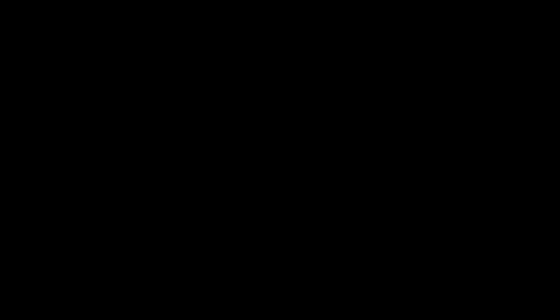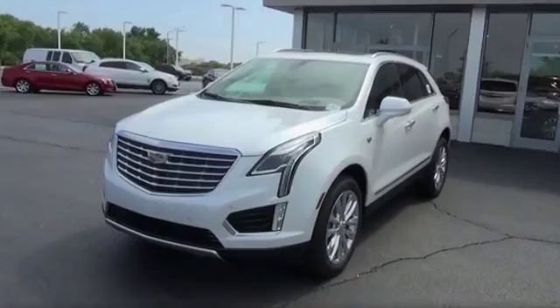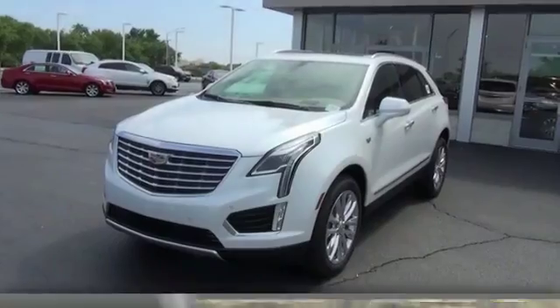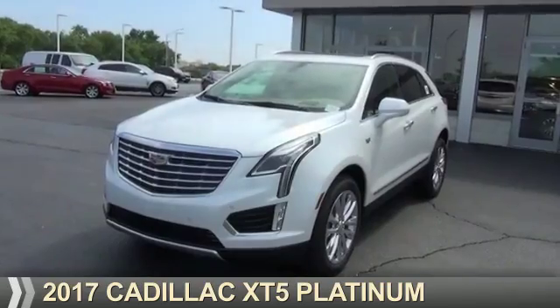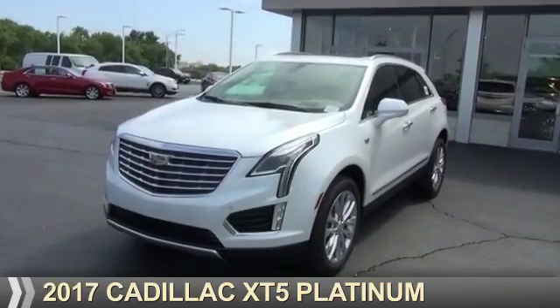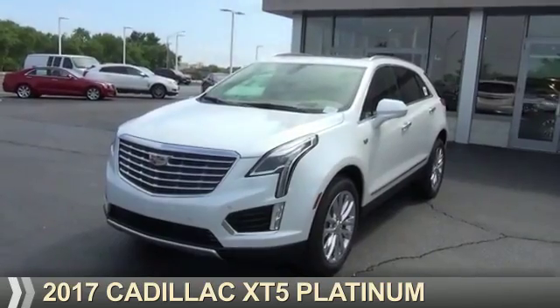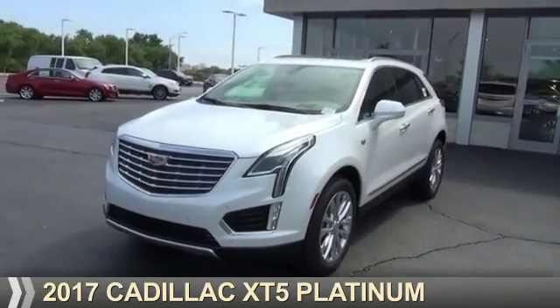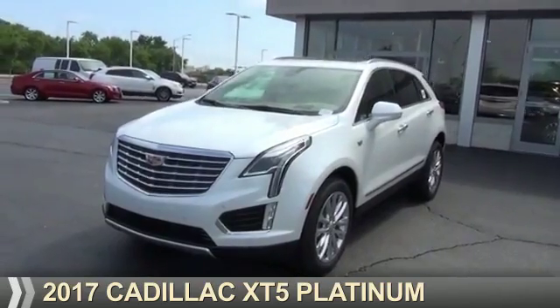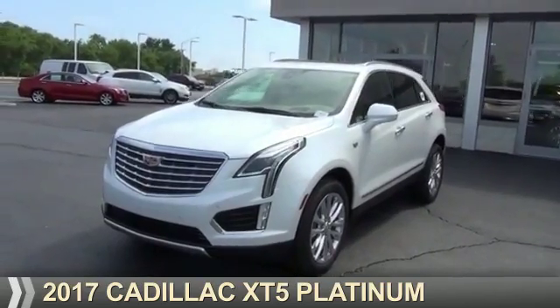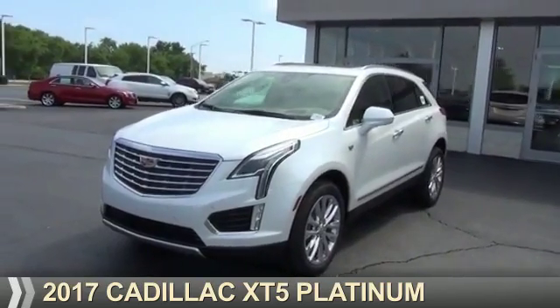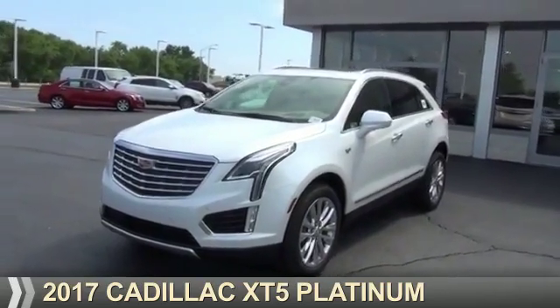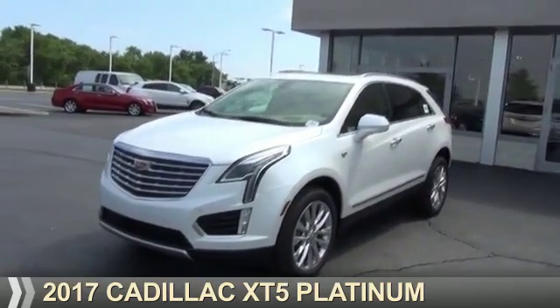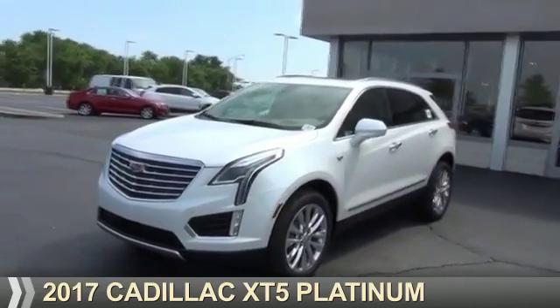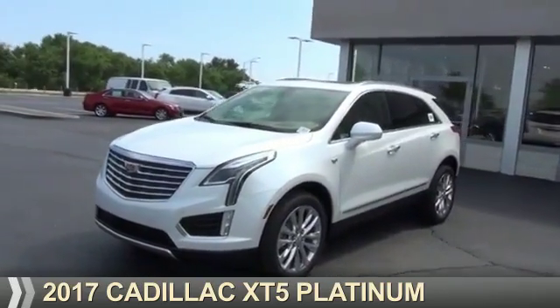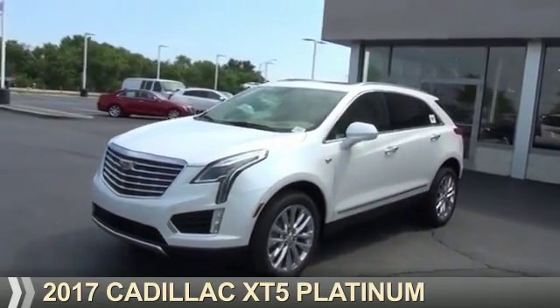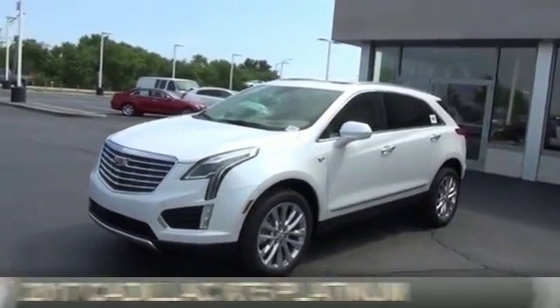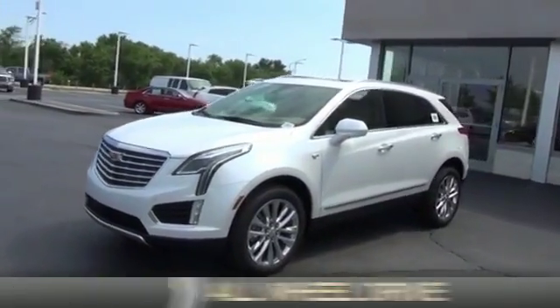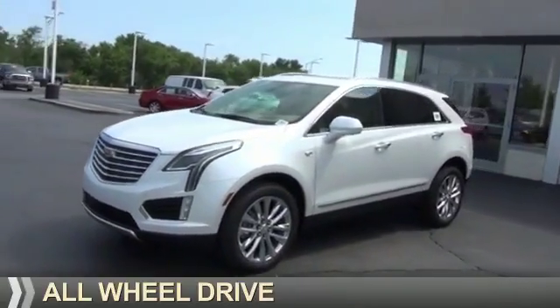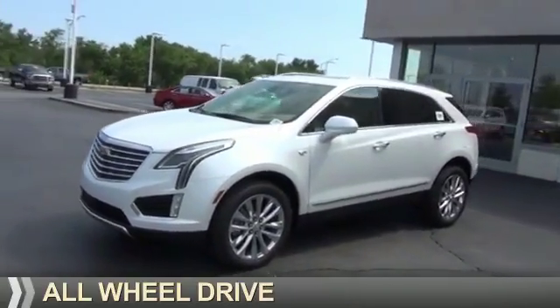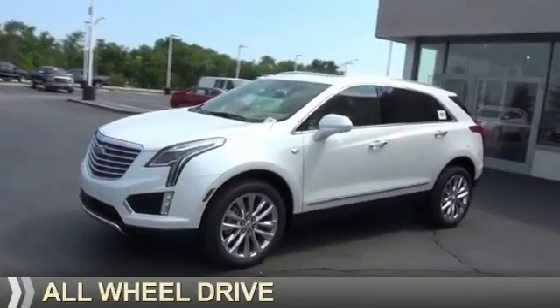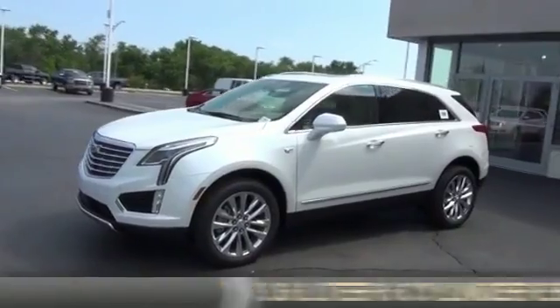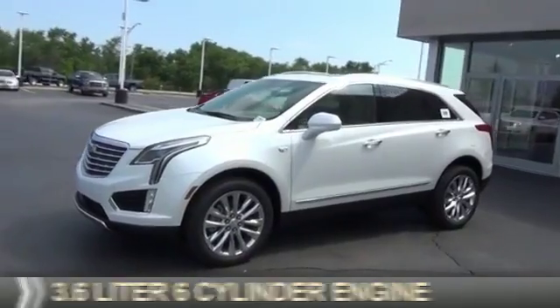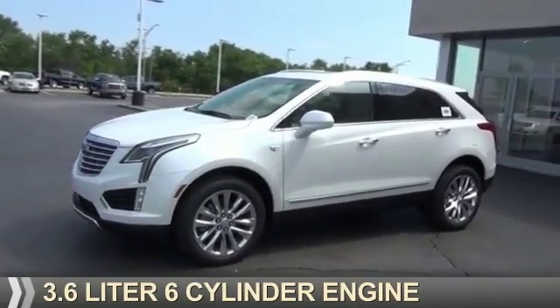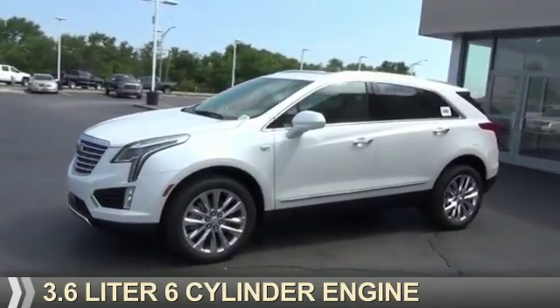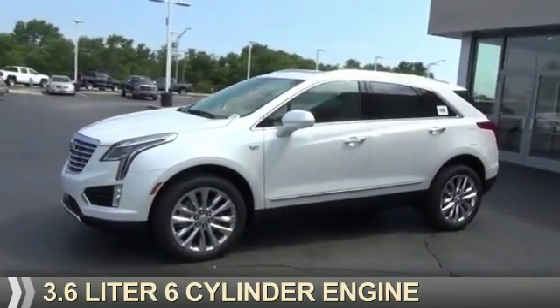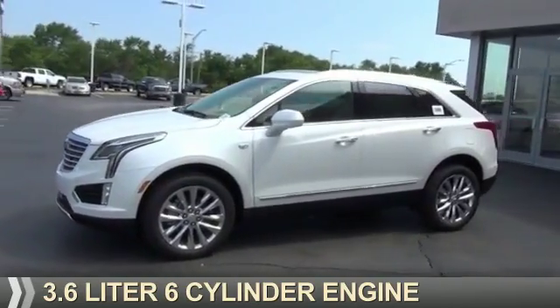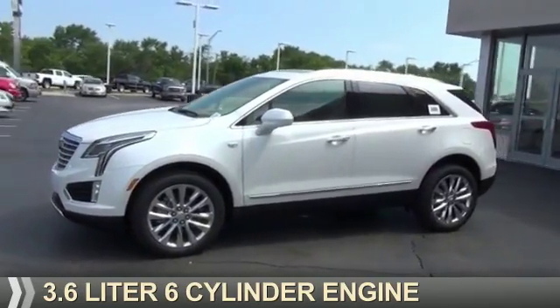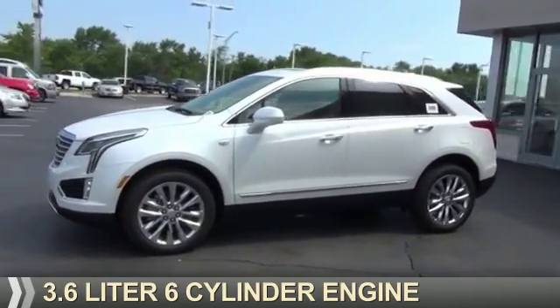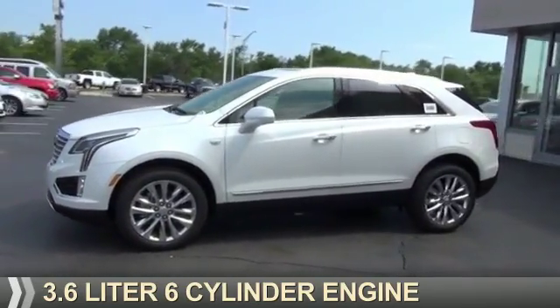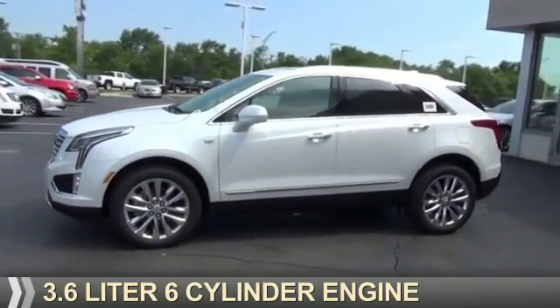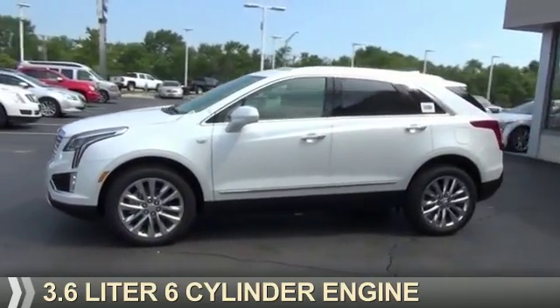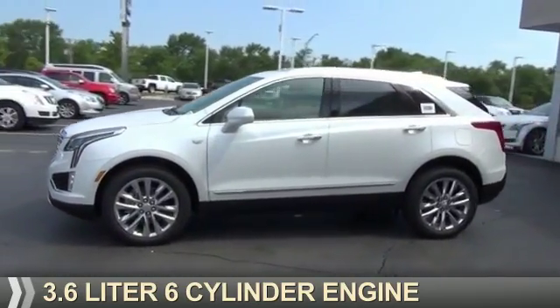This could be the vehicle you're looking for. It's powered by all-wheel drive, a 3.6 liter, 6-cylinder engine.